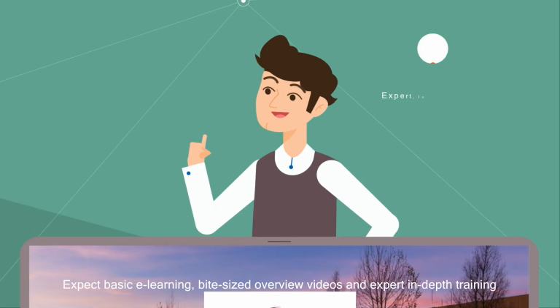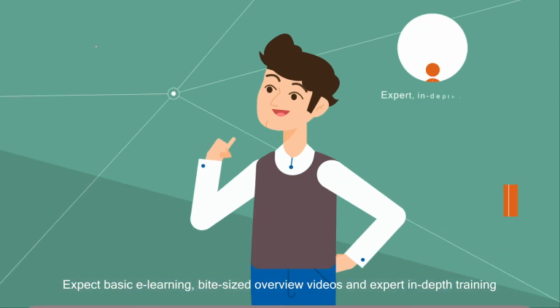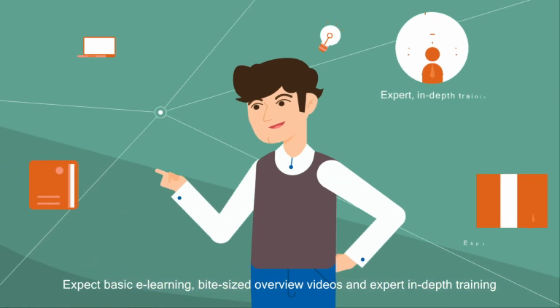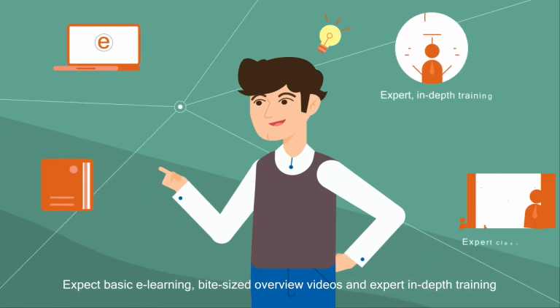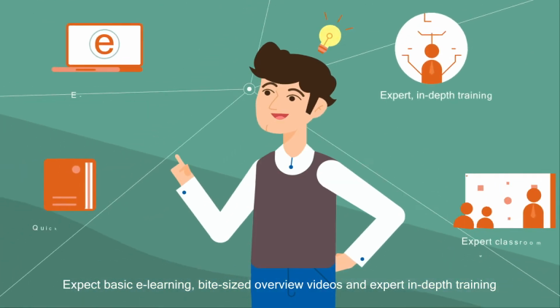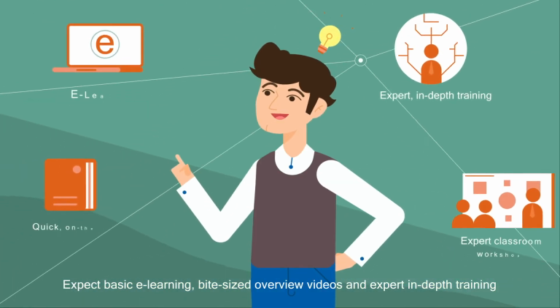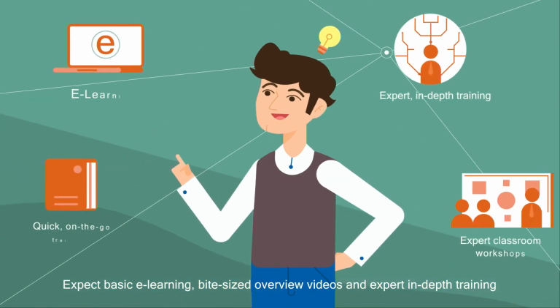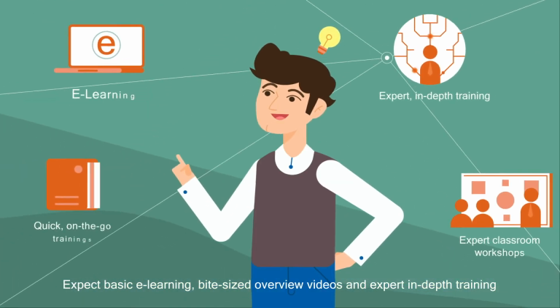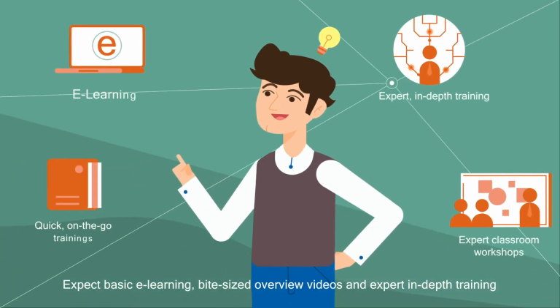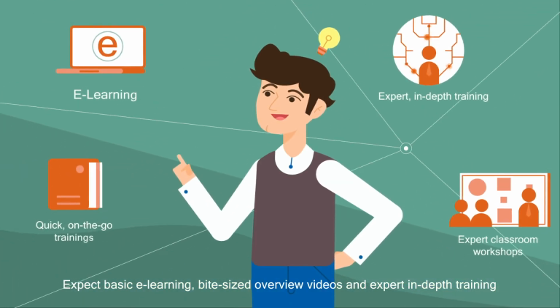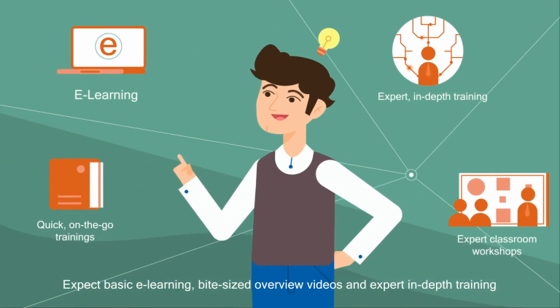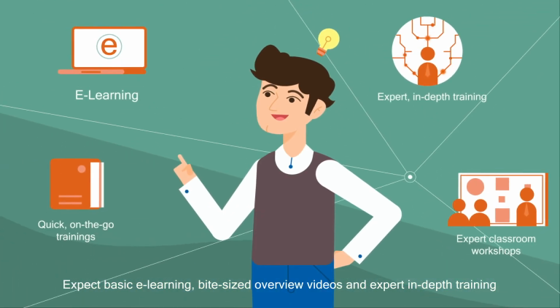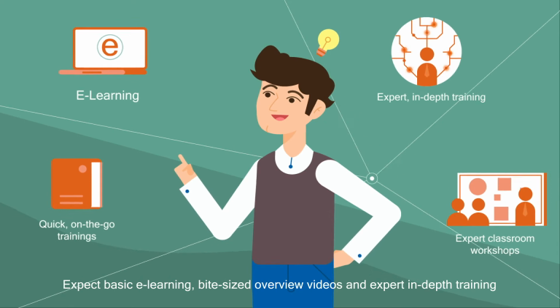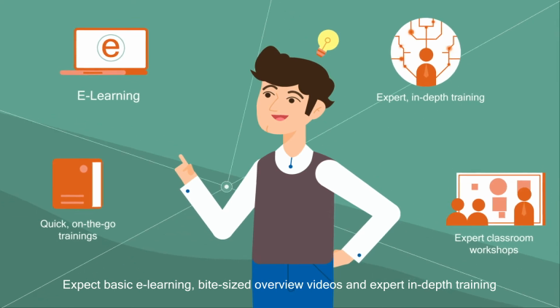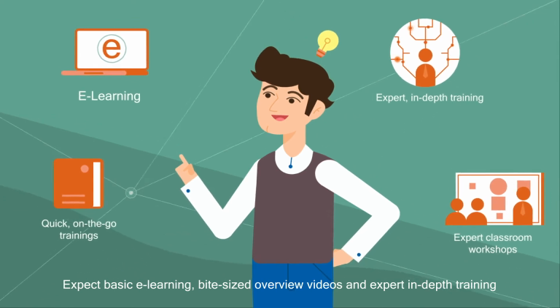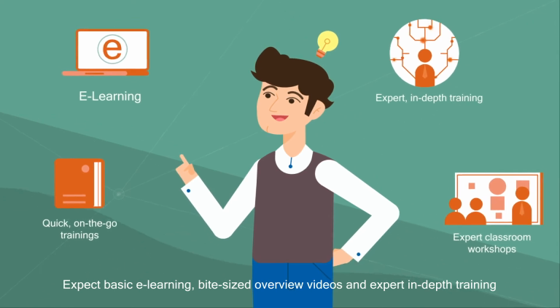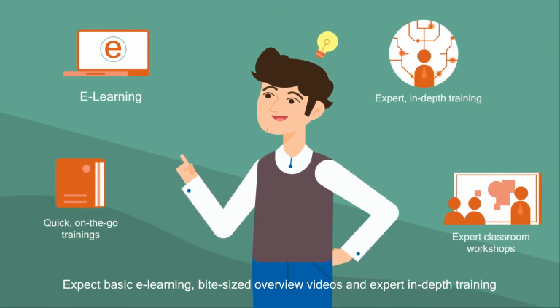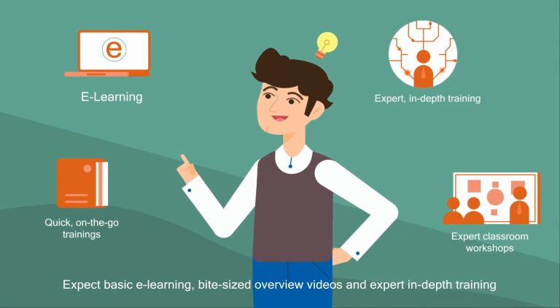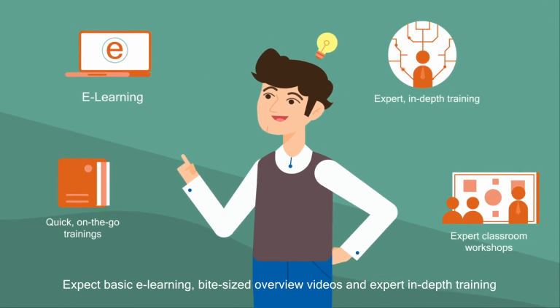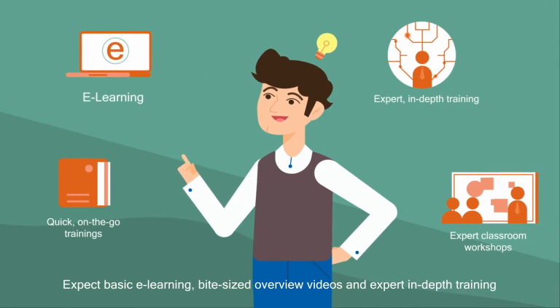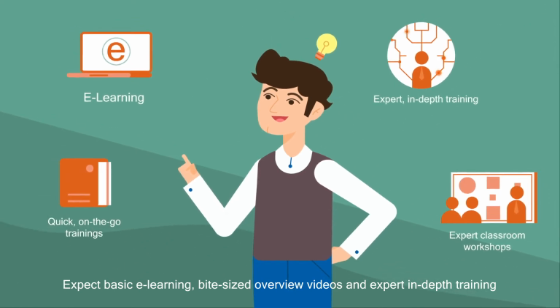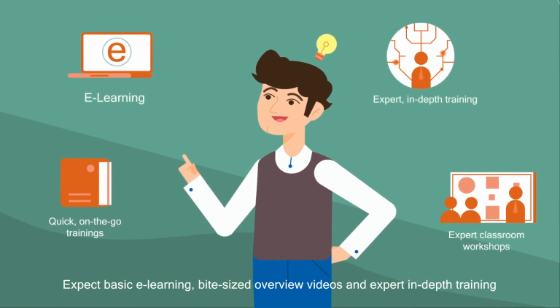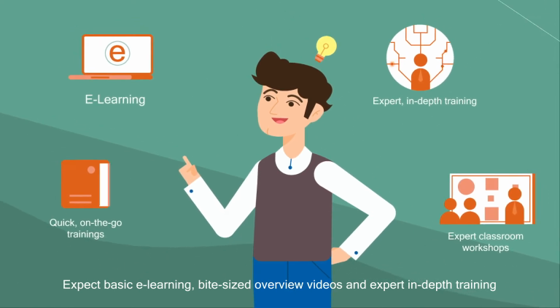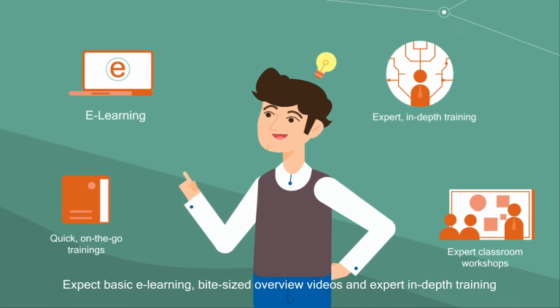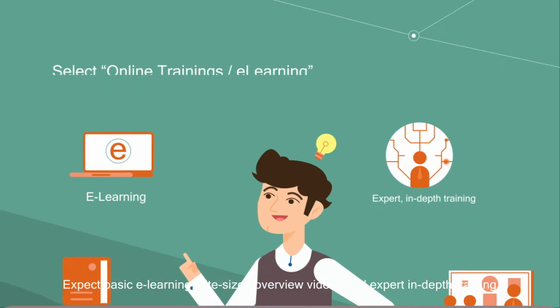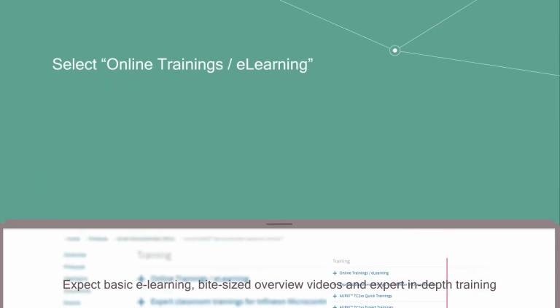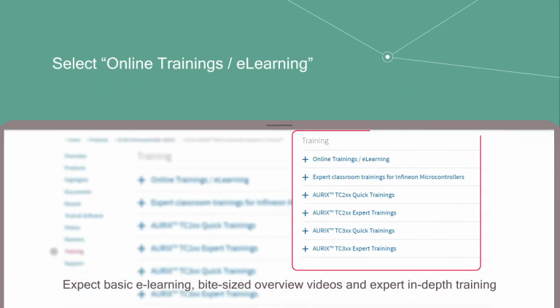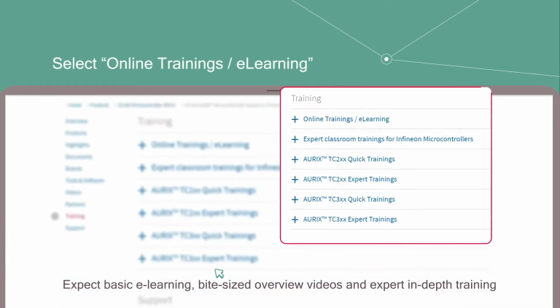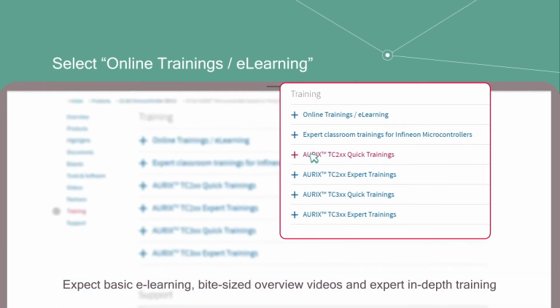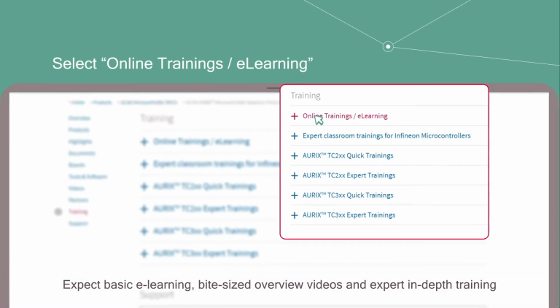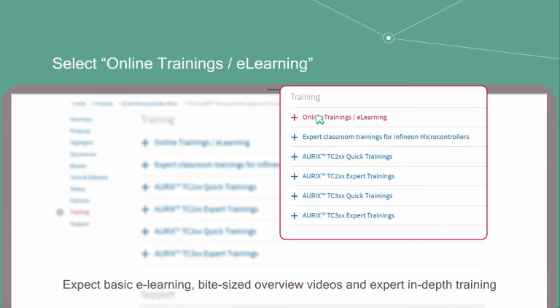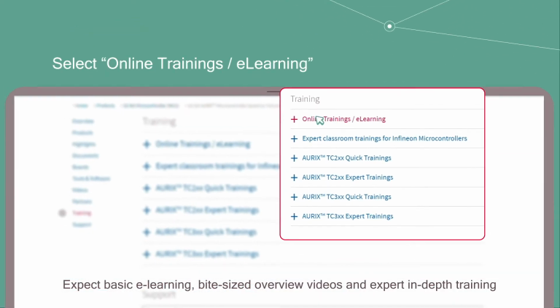Expect basic e-learning, bite-sized overview videos, and expert in-depth training.